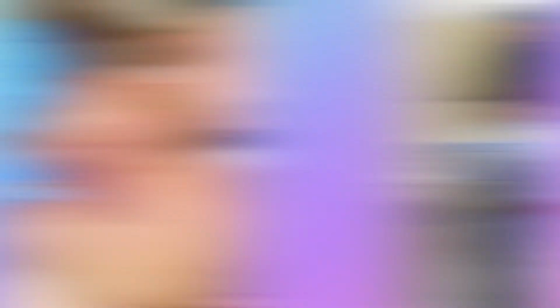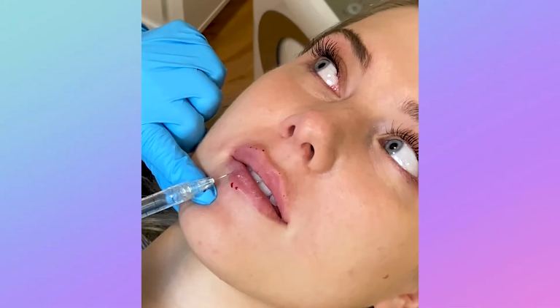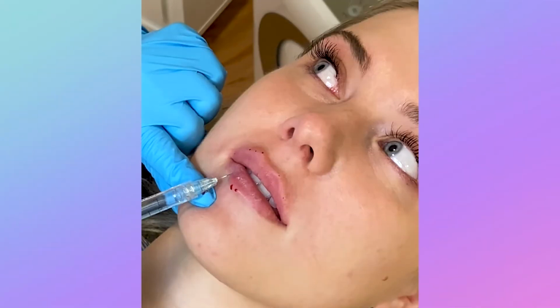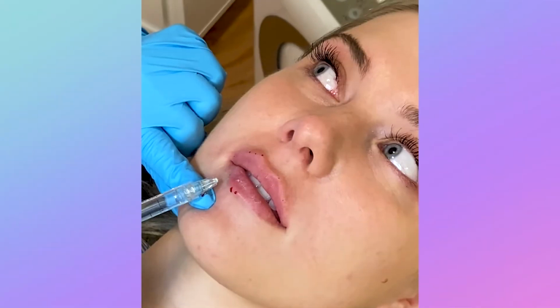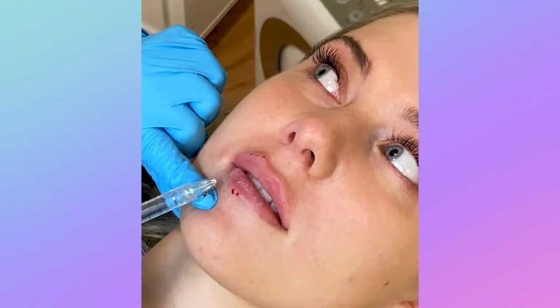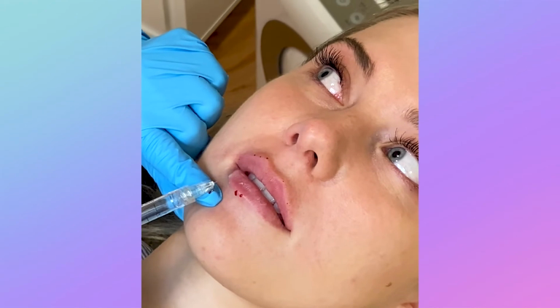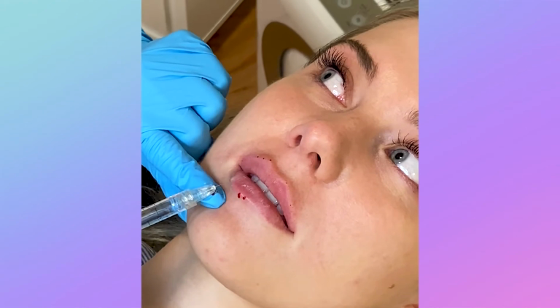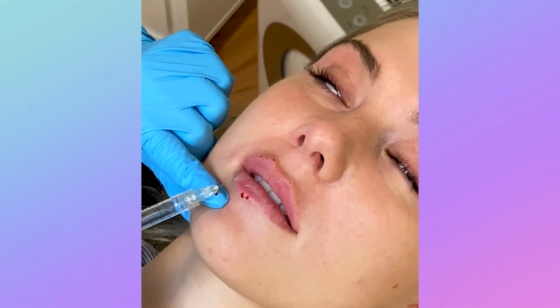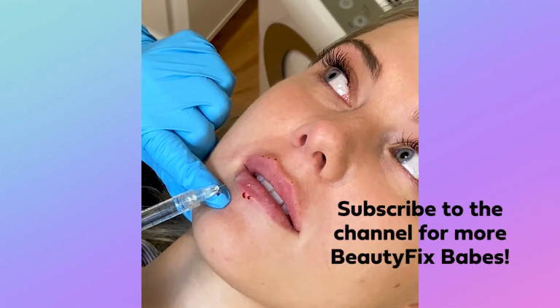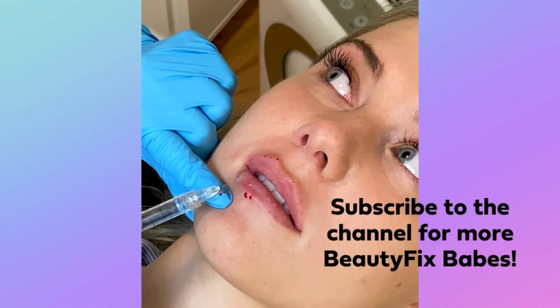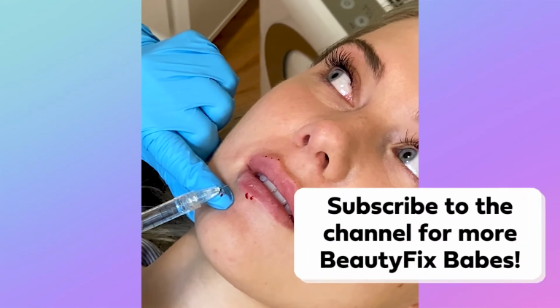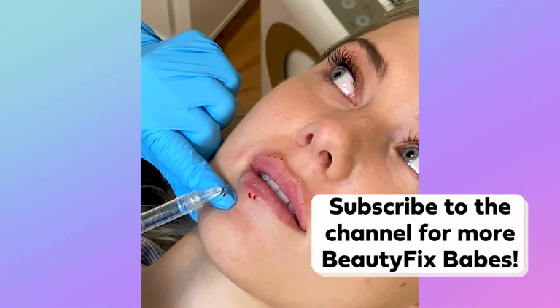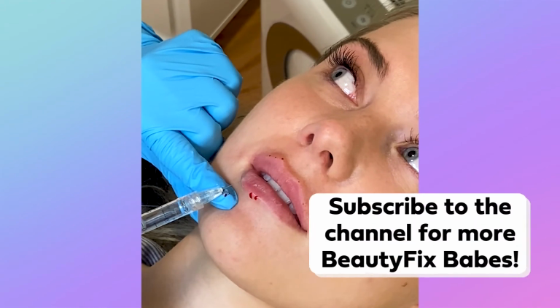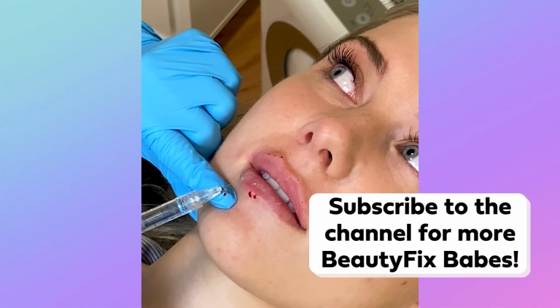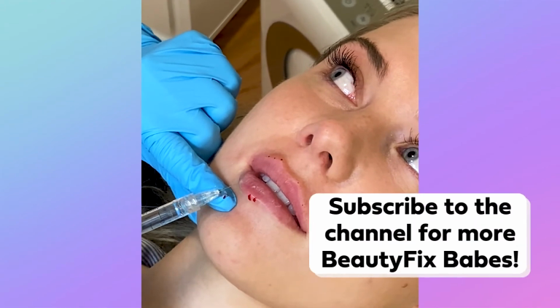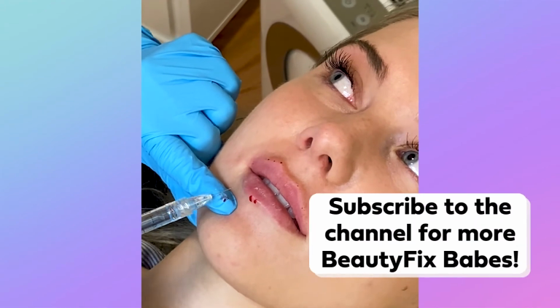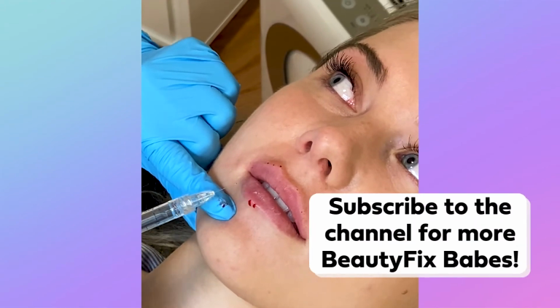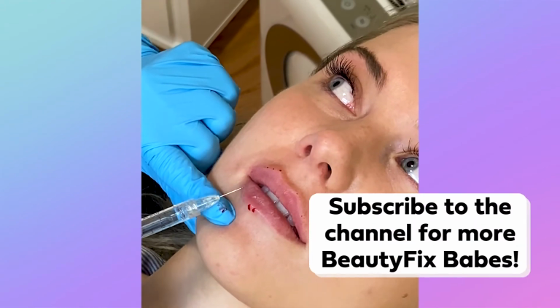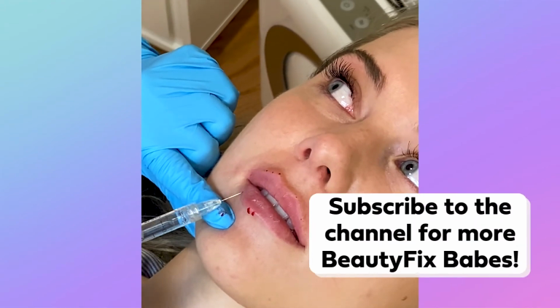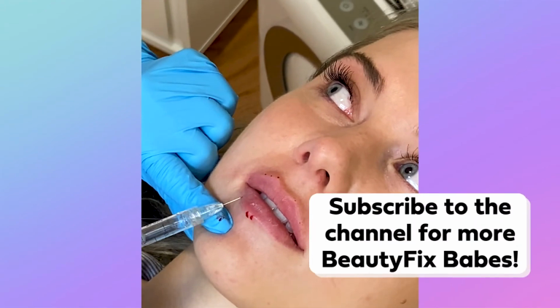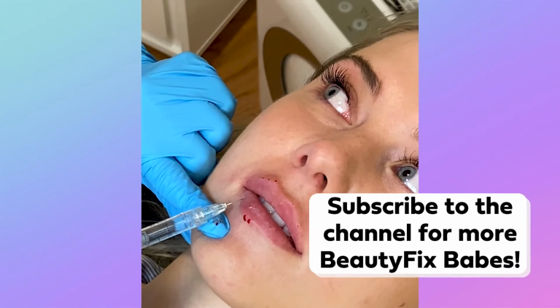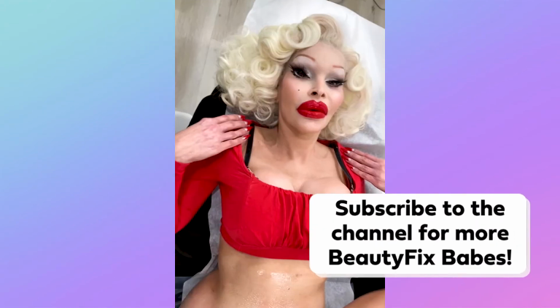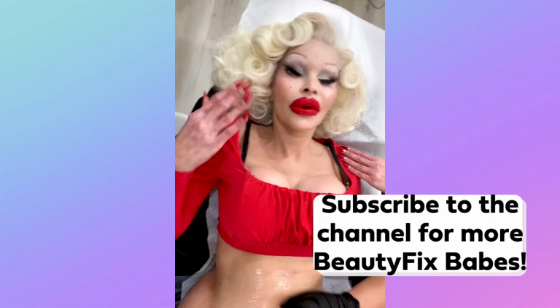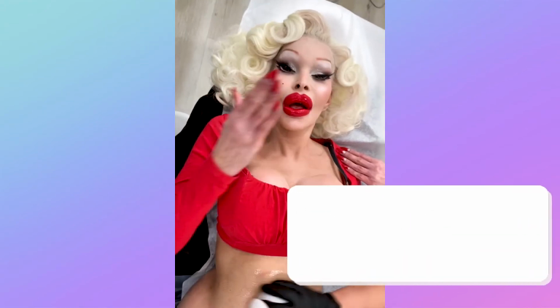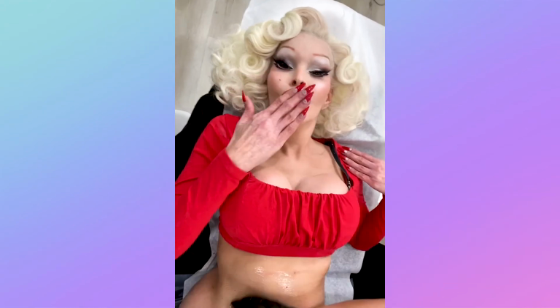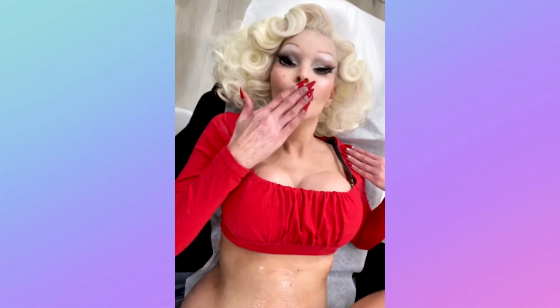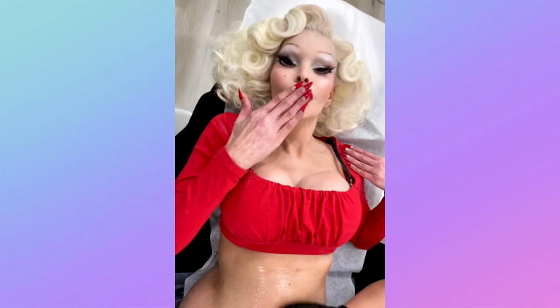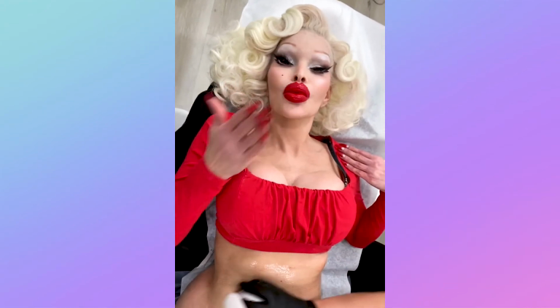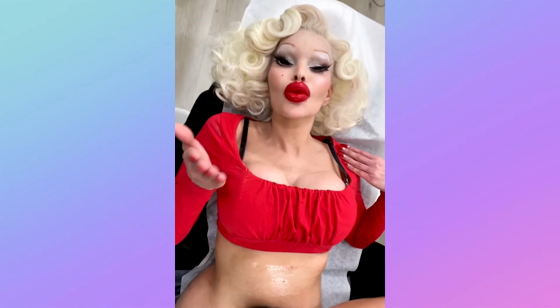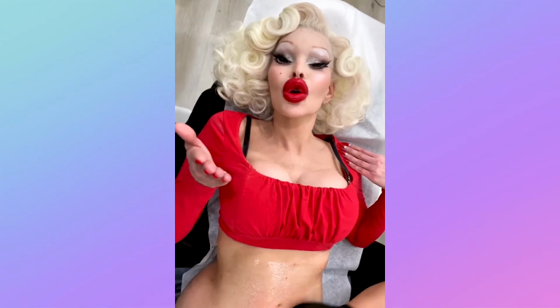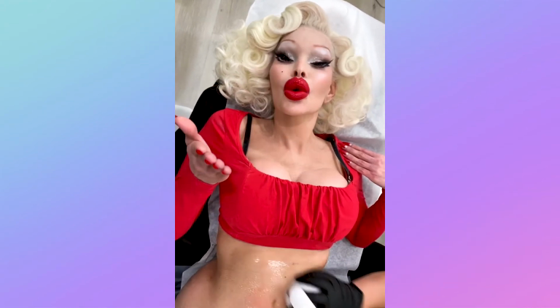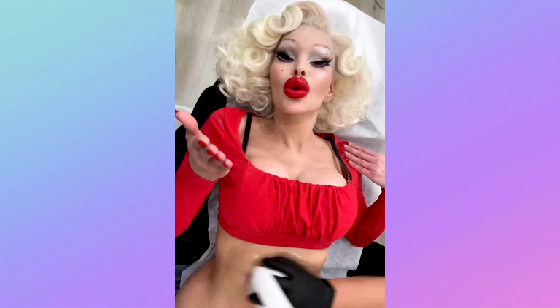Do you like our beauty content? Don't forget to subscribe to our channel. We can't wait to see you in the next one, babes.